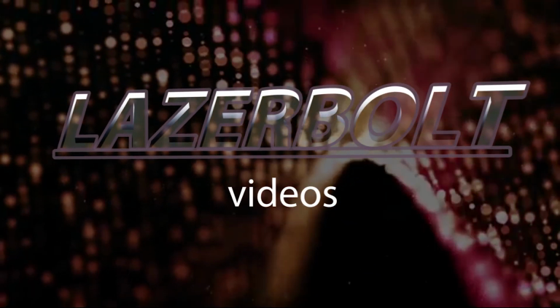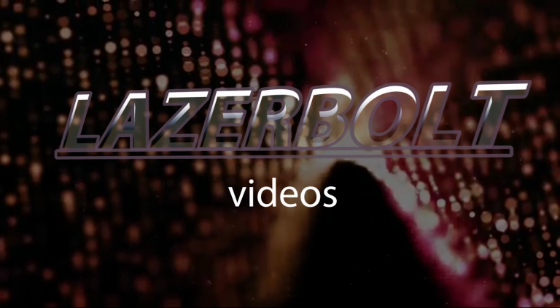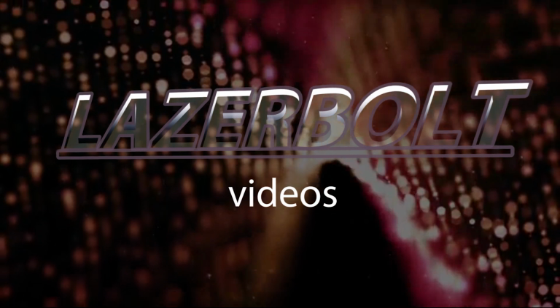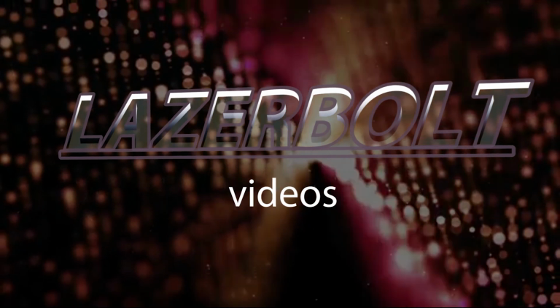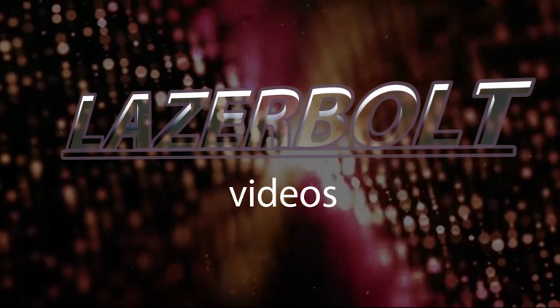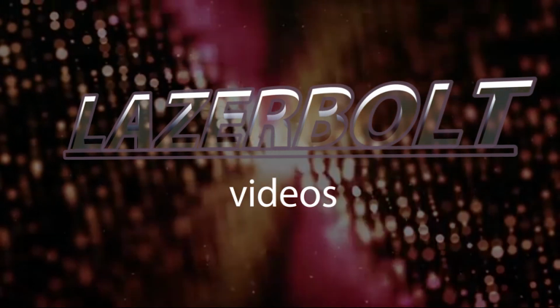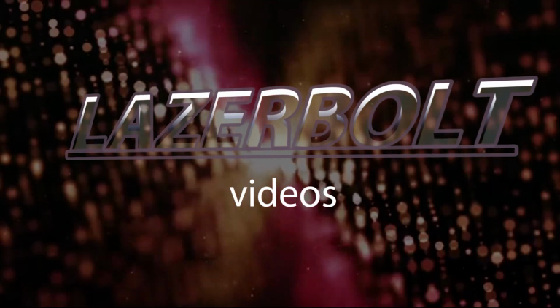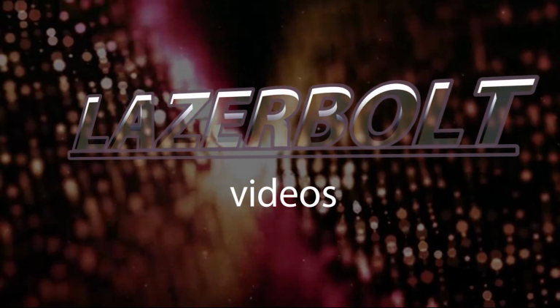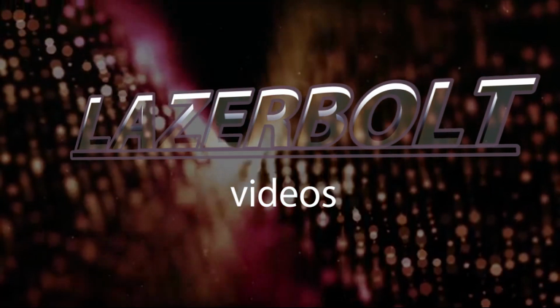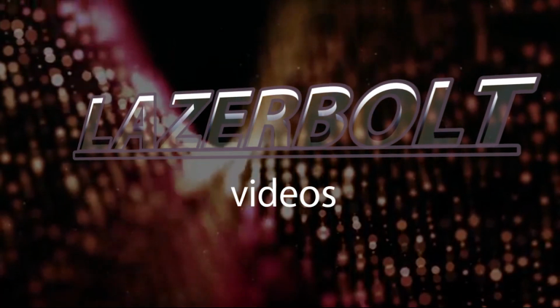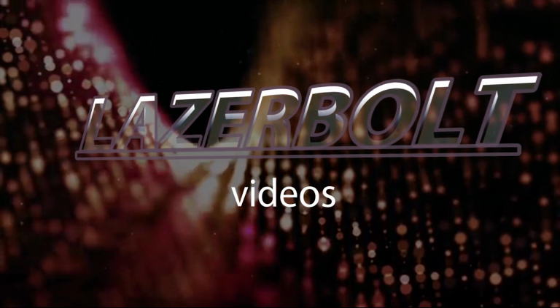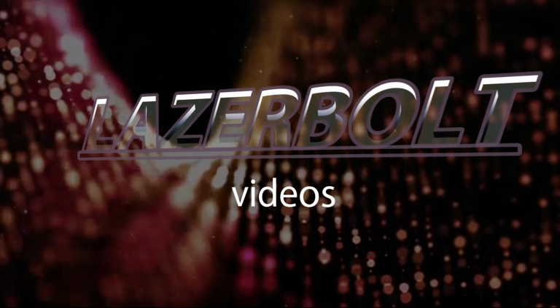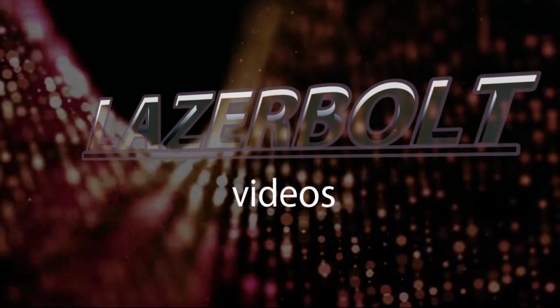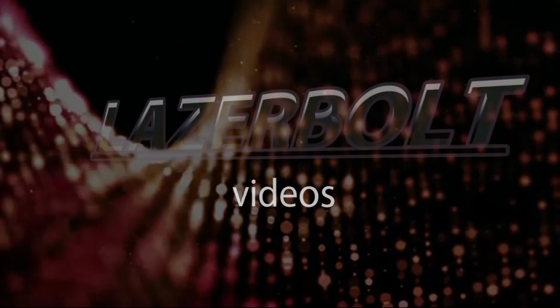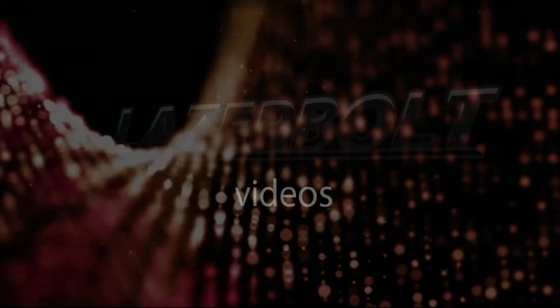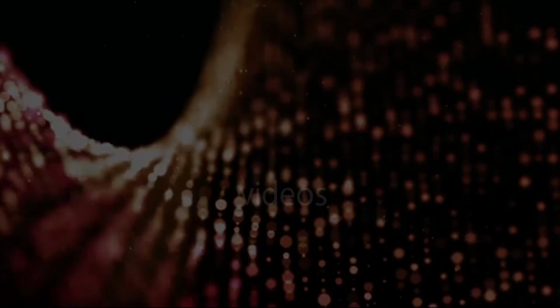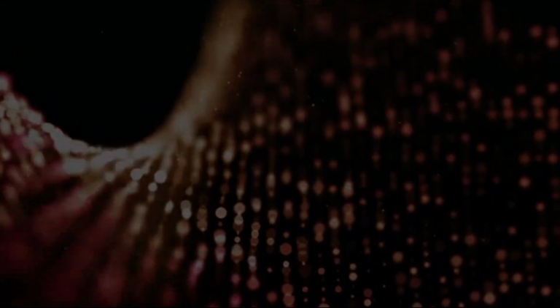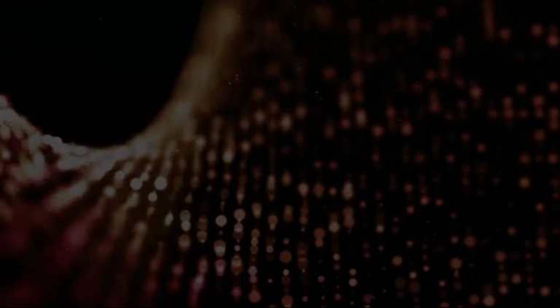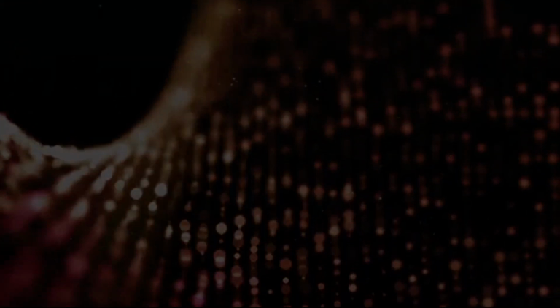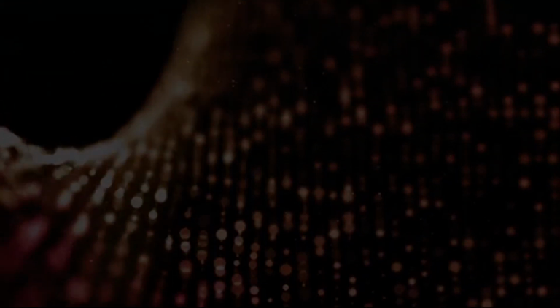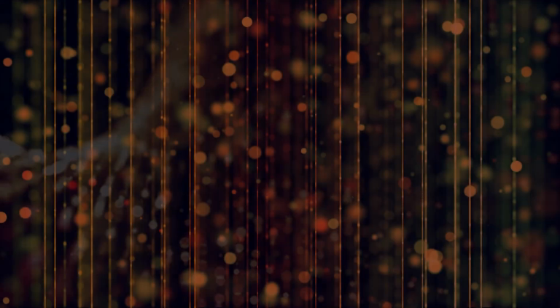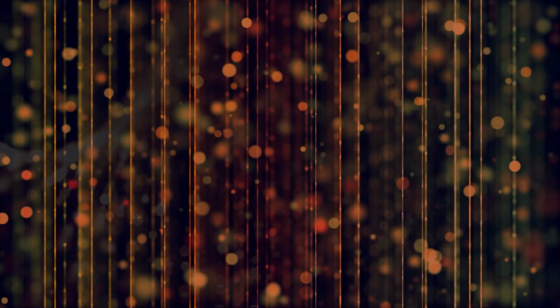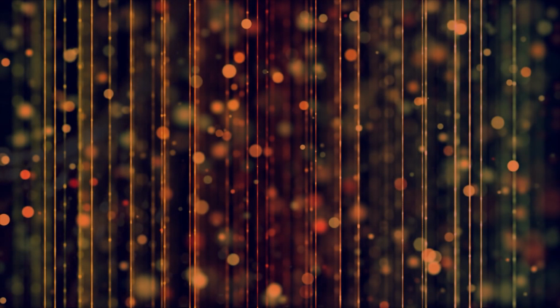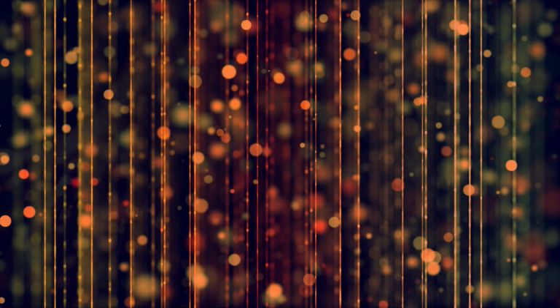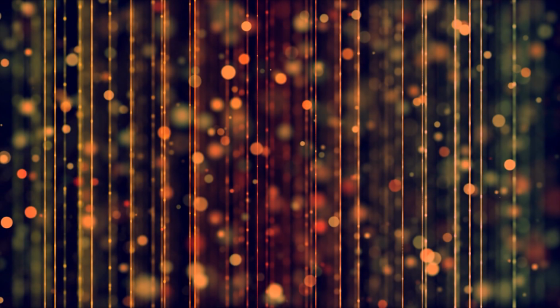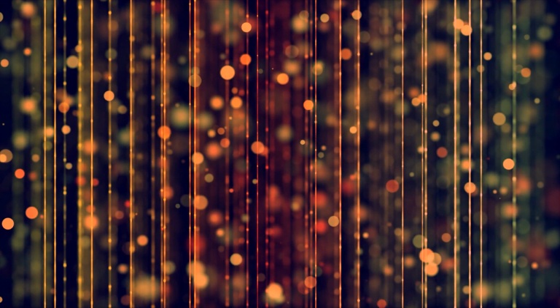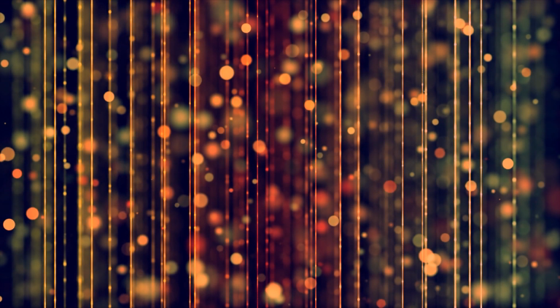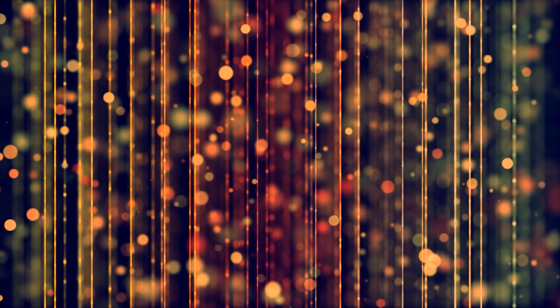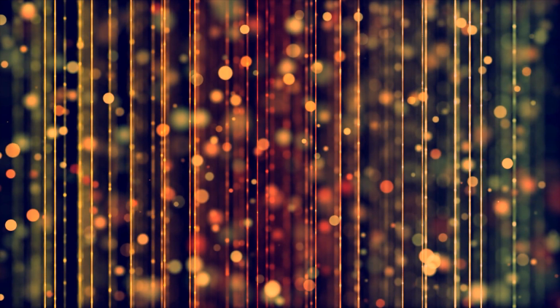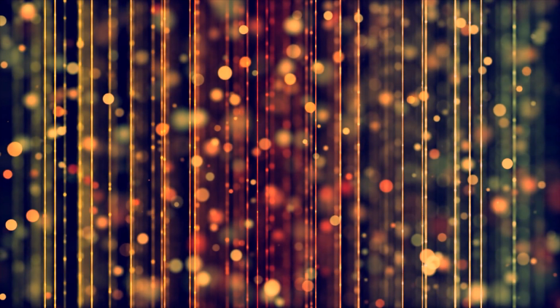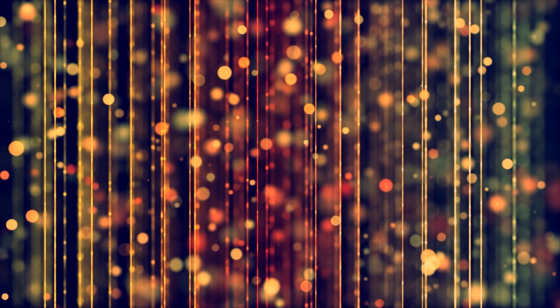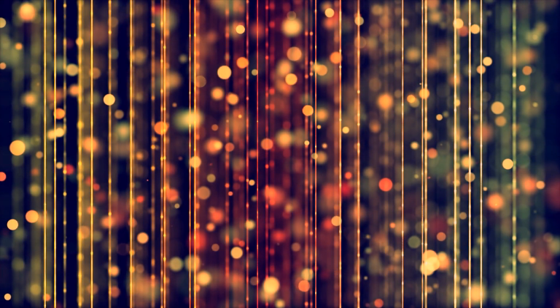Hey everybody, LaserBolt here and welcome to another video. Today we have a fun little electronics project to work on.